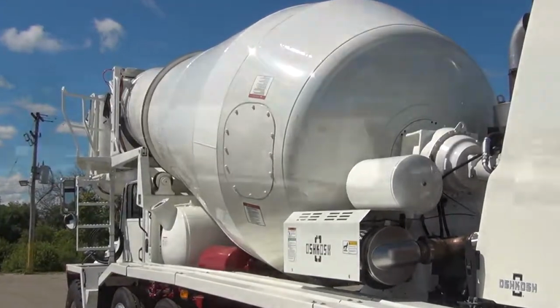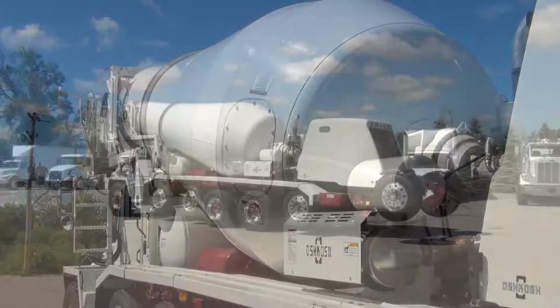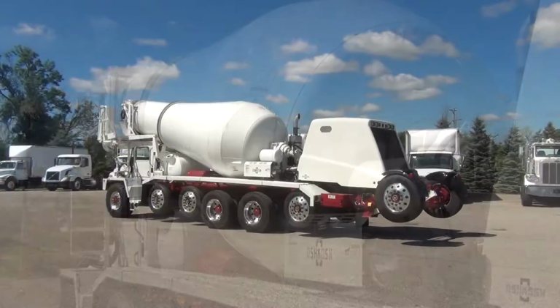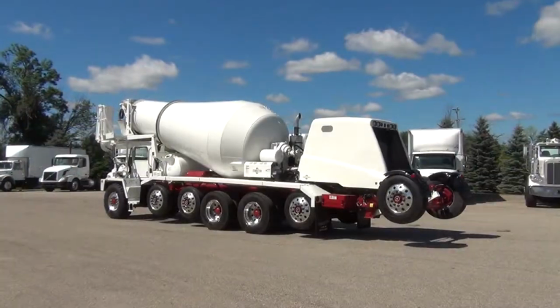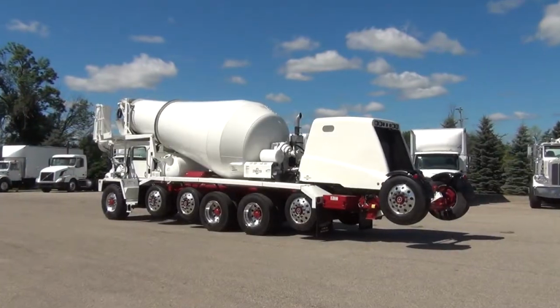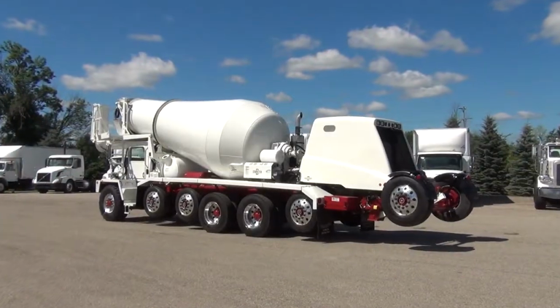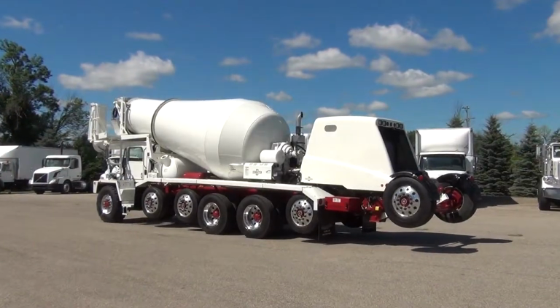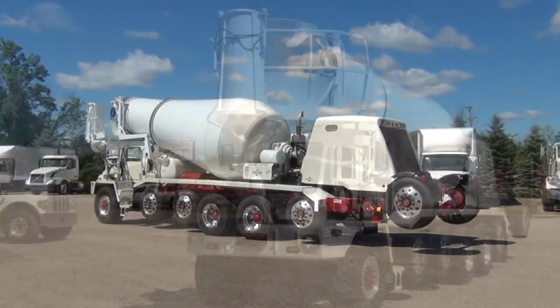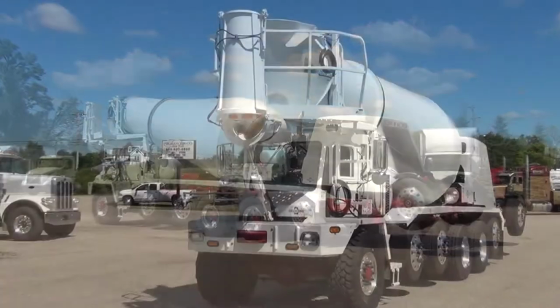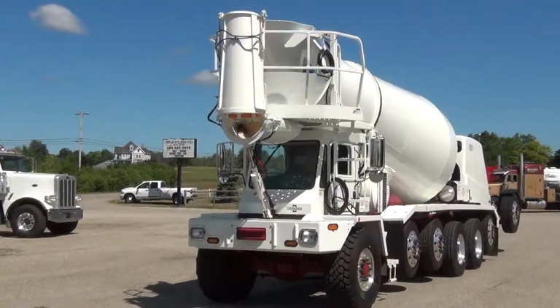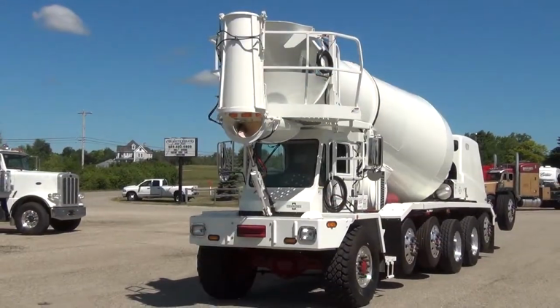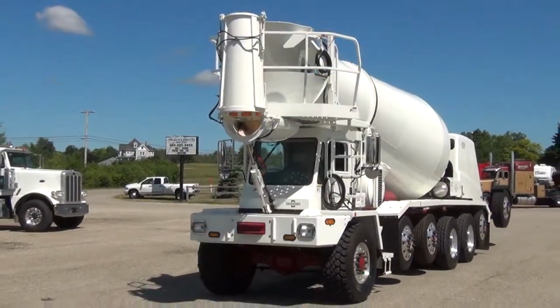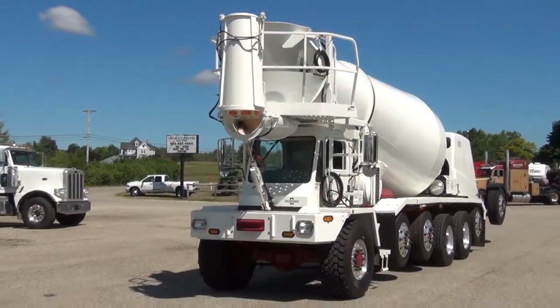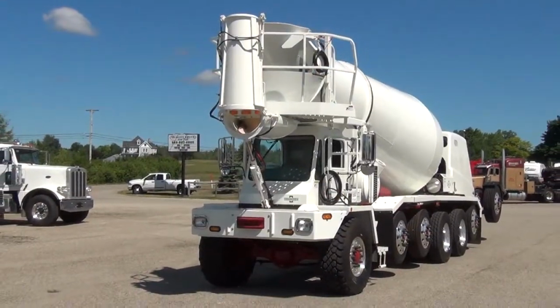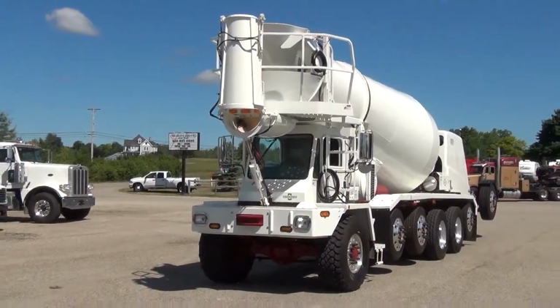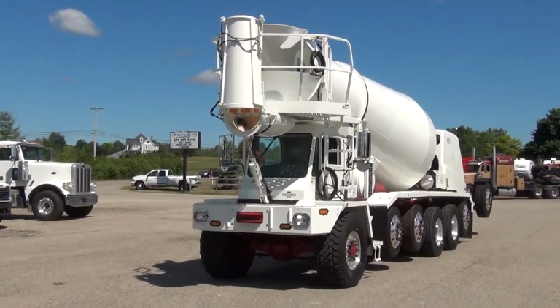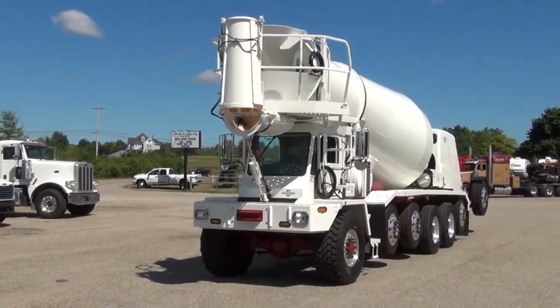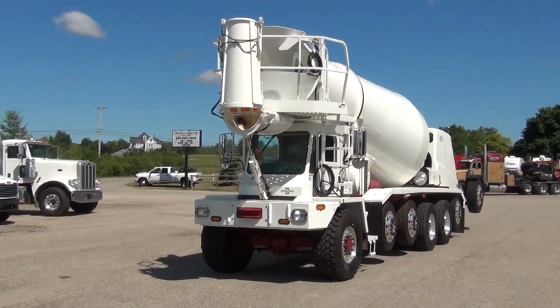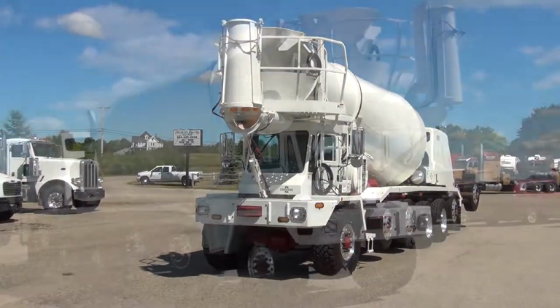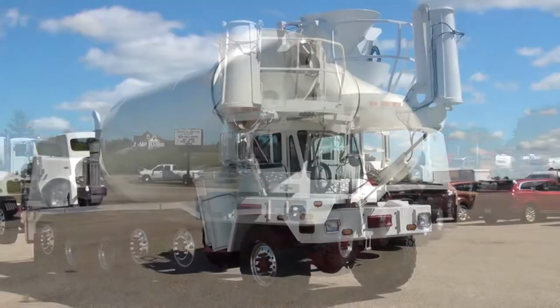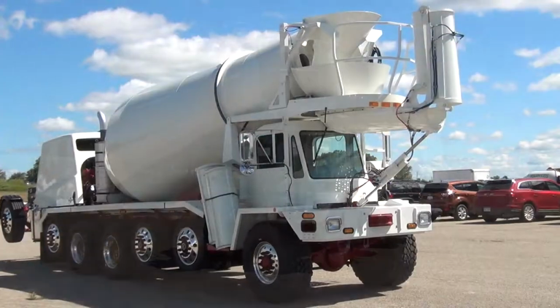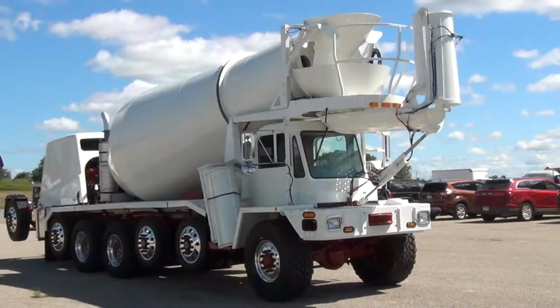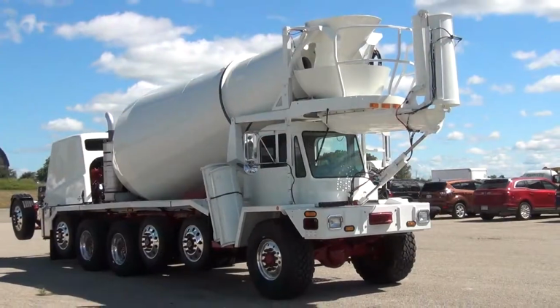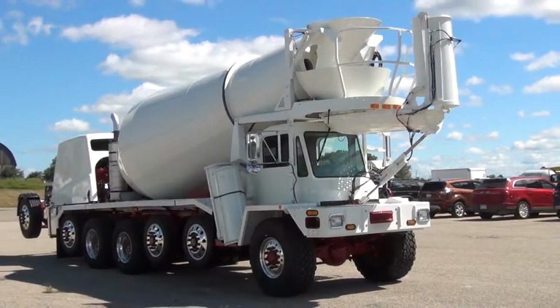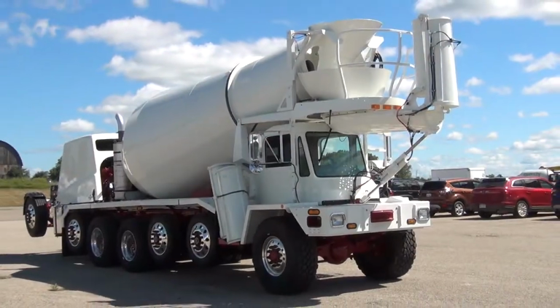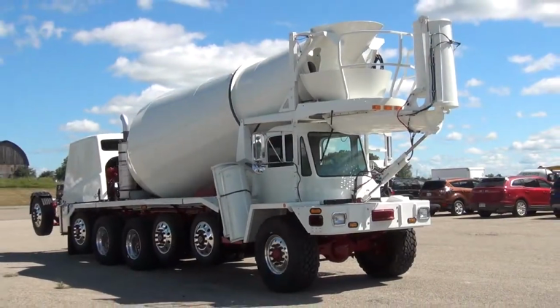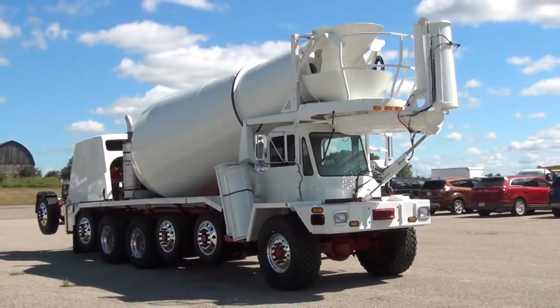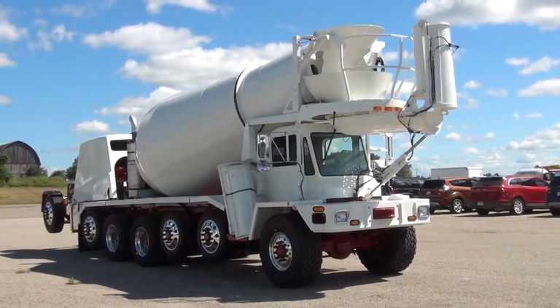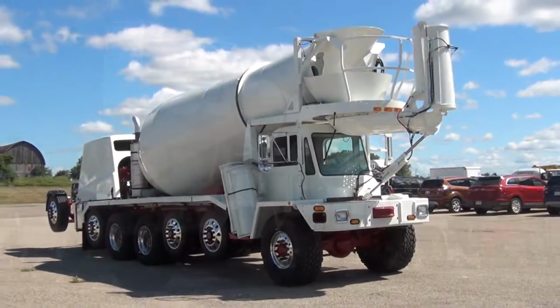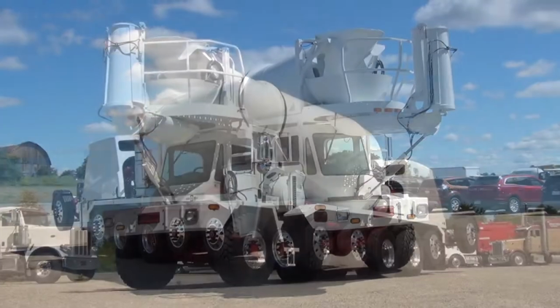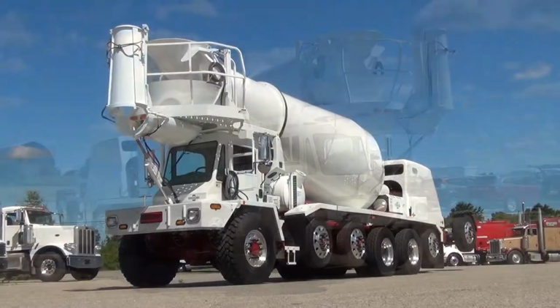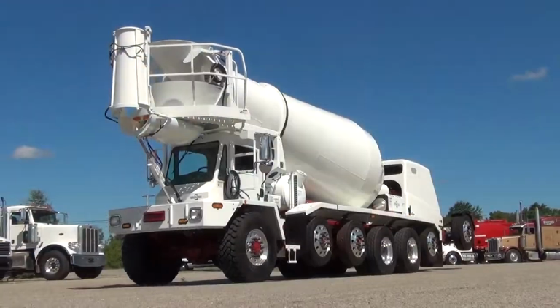This truck is like new and has never seen cement. It does have a rebuilt title but shows and works like new.